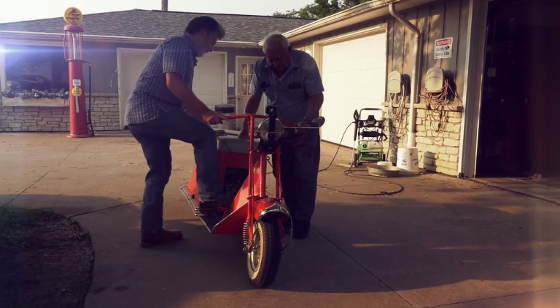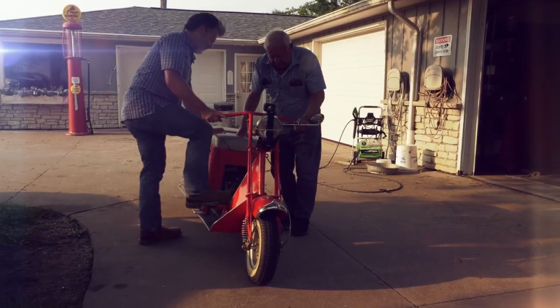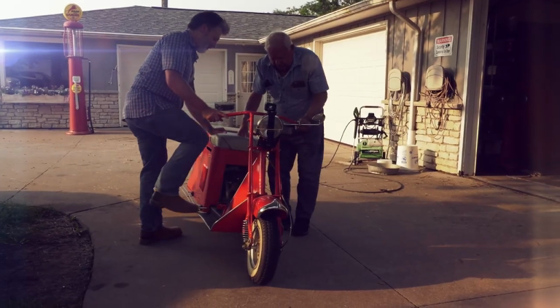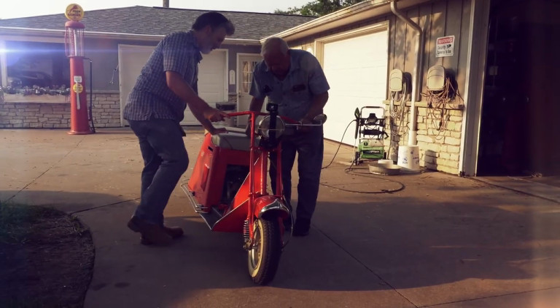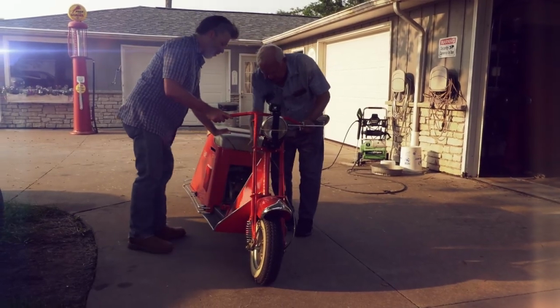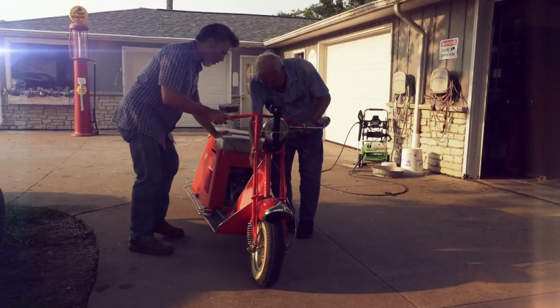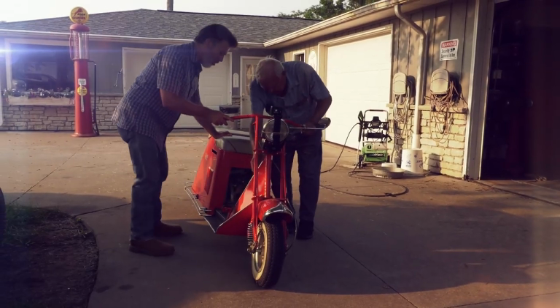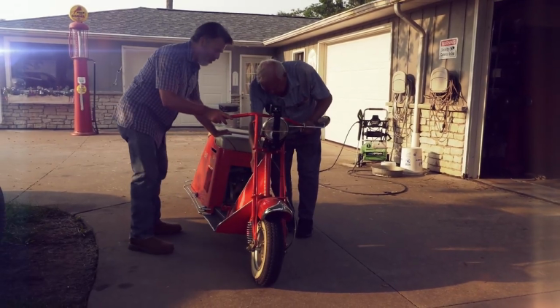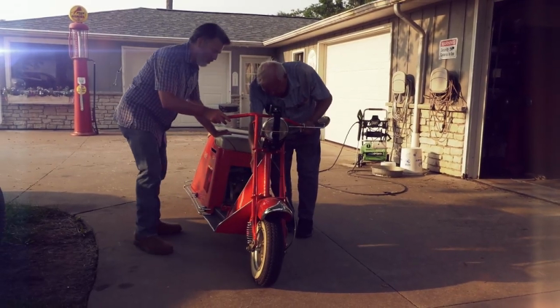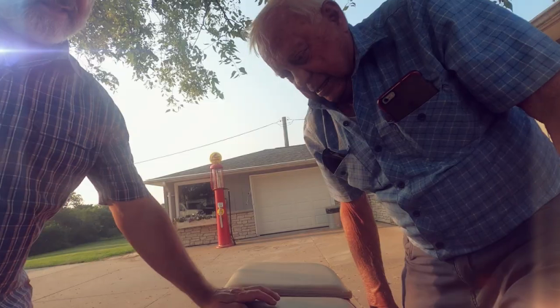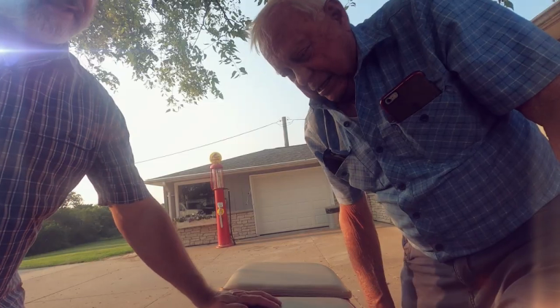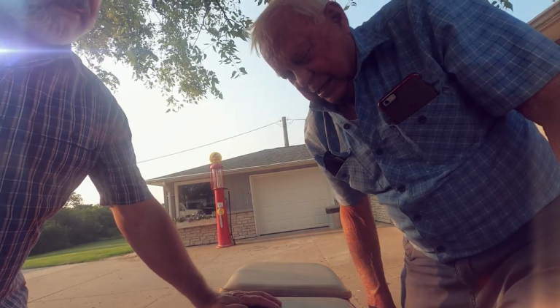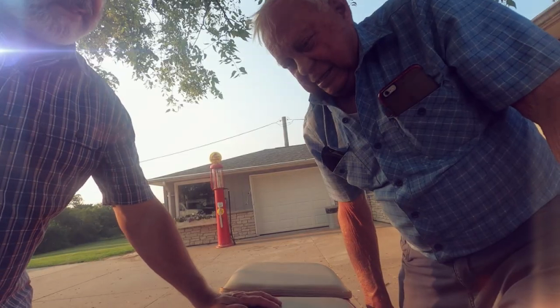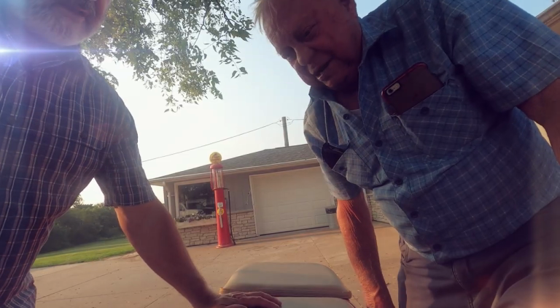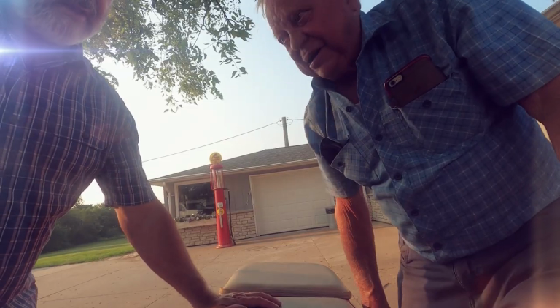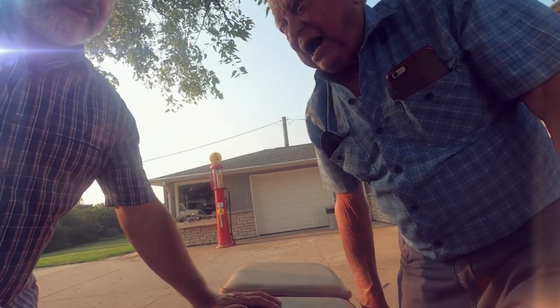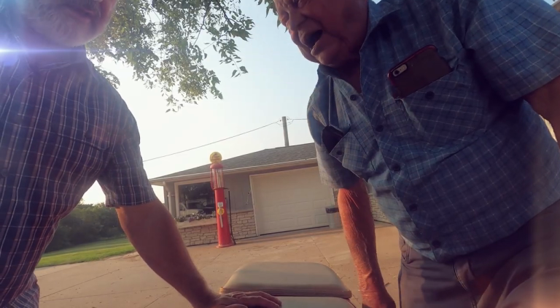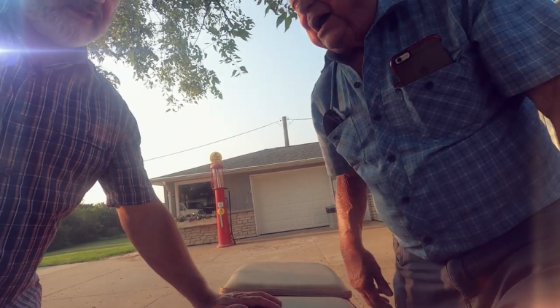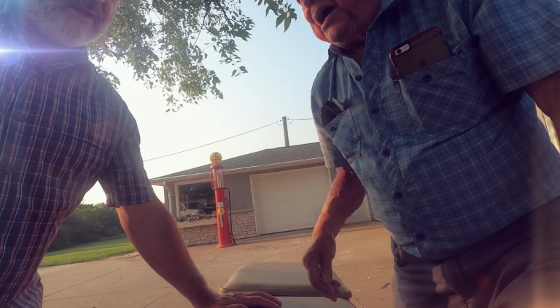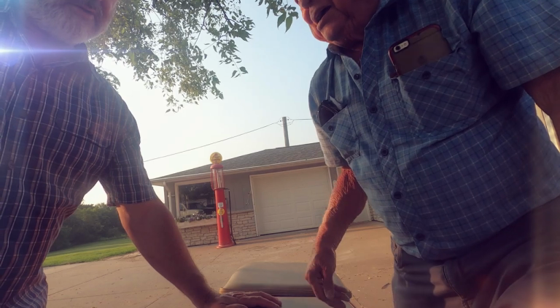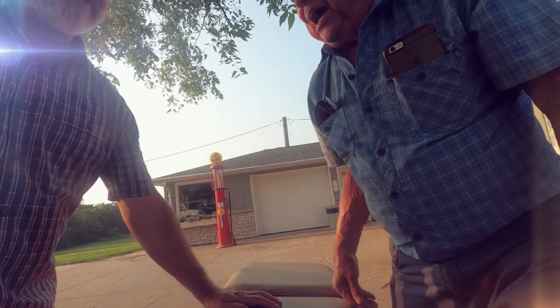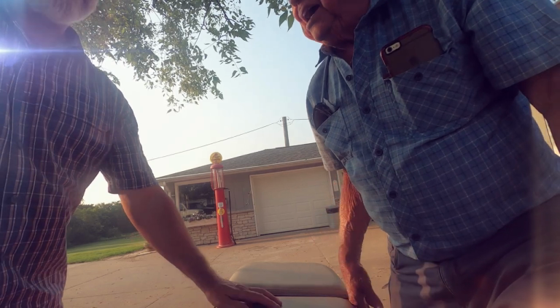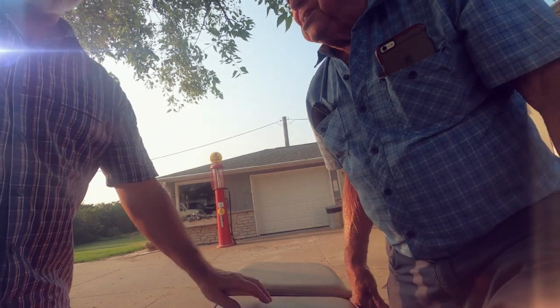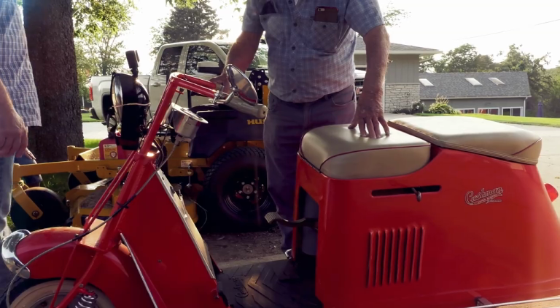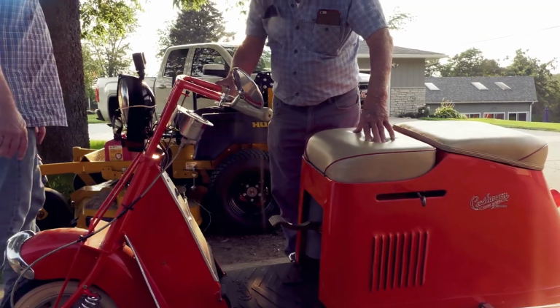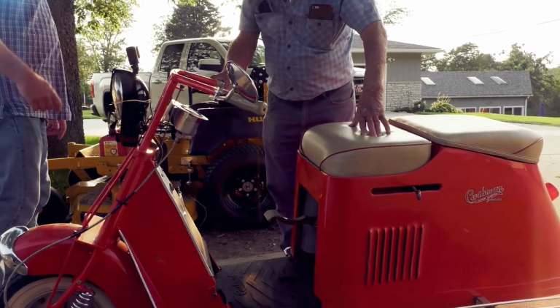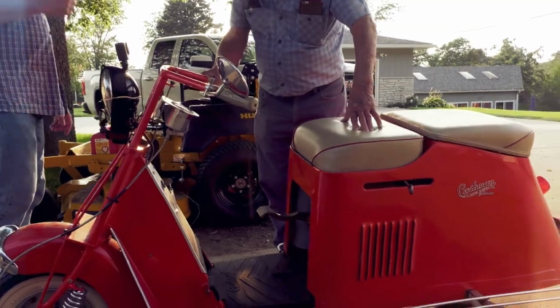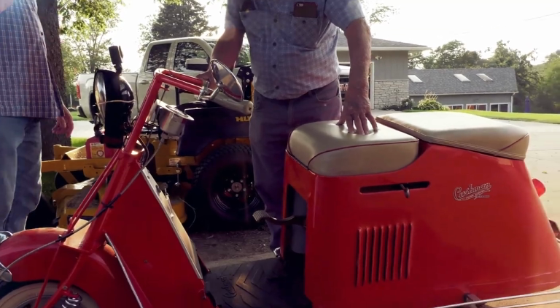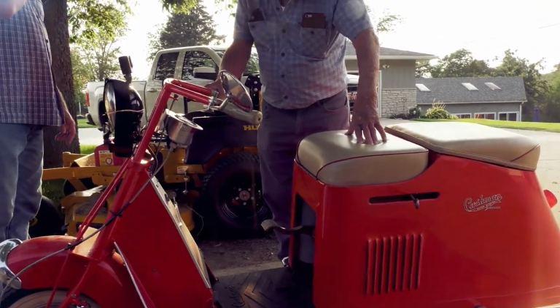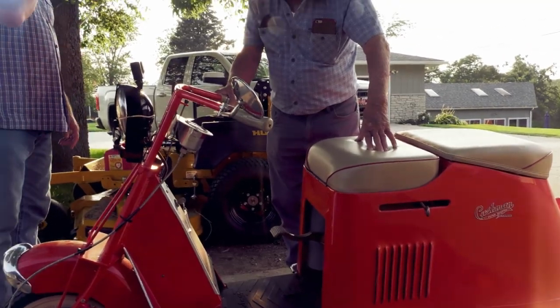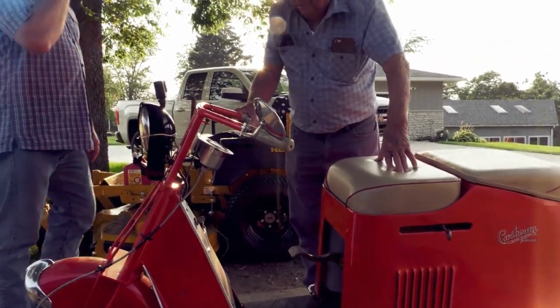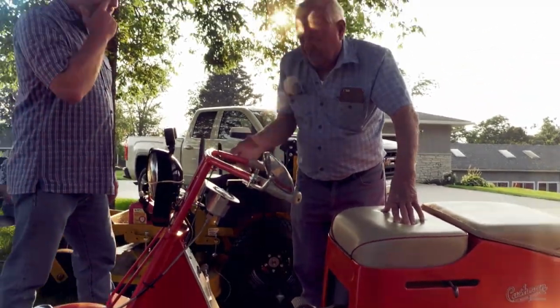A seasoned pro instructor, a rookie rider — so what could go wrong? I think you should learn the kick.